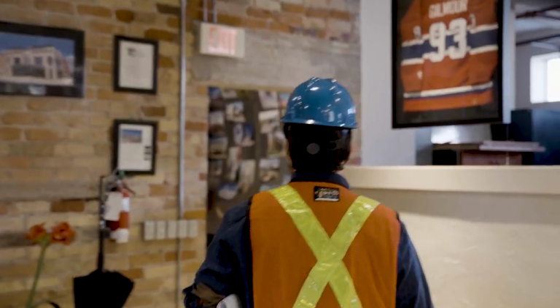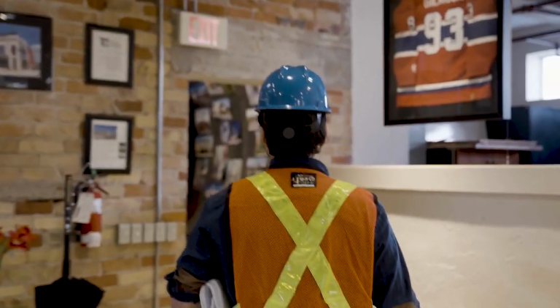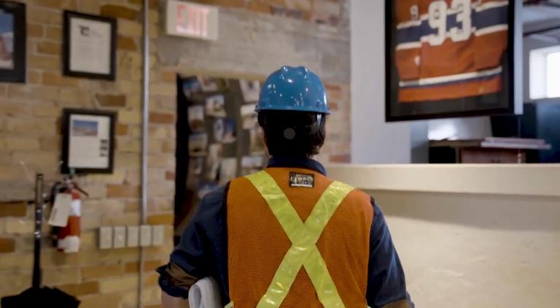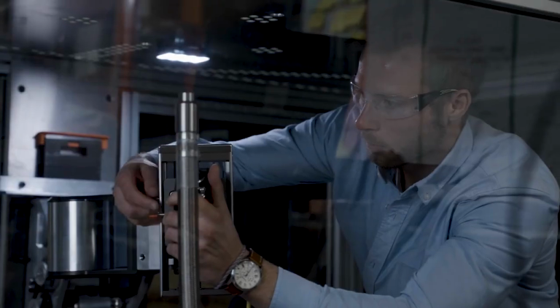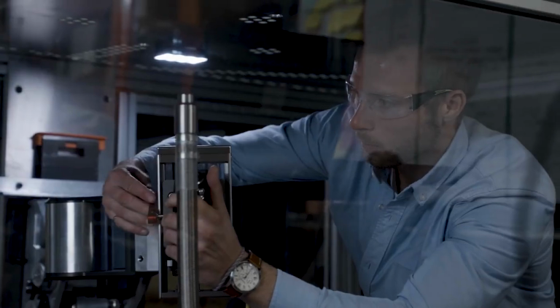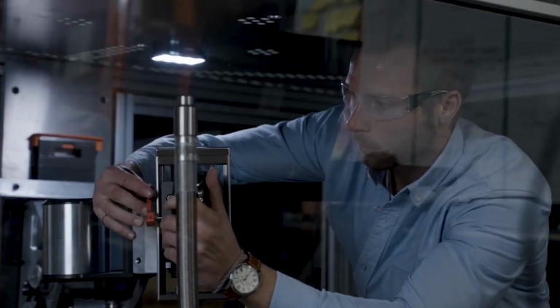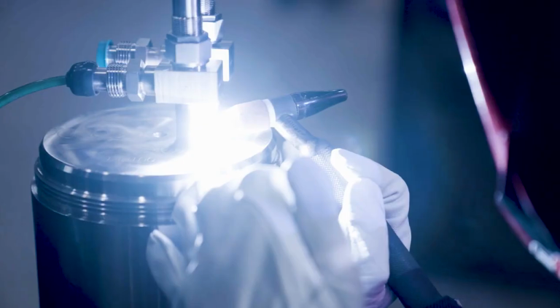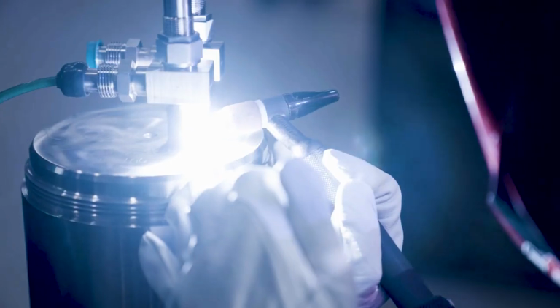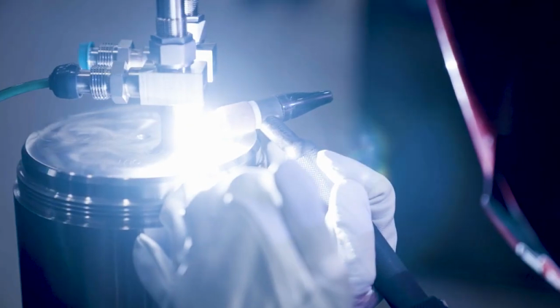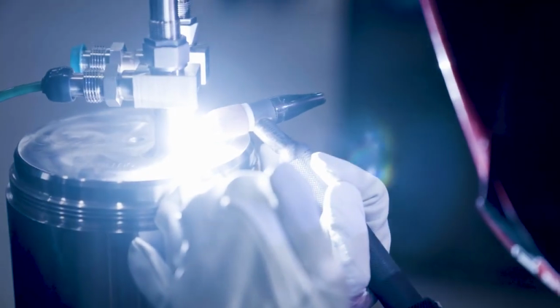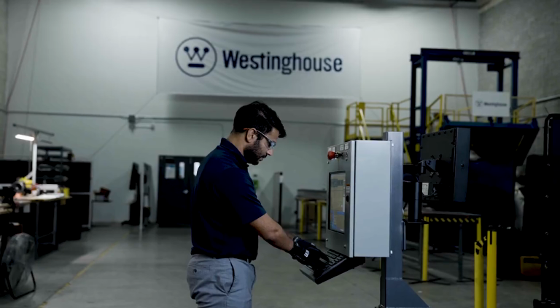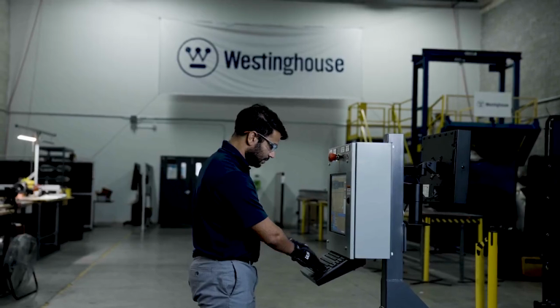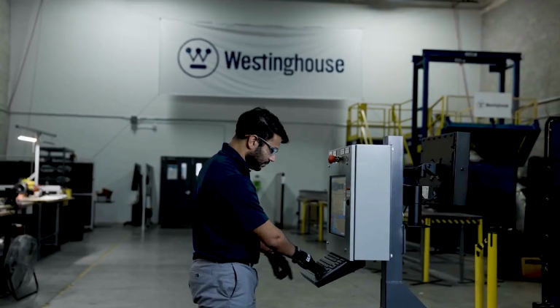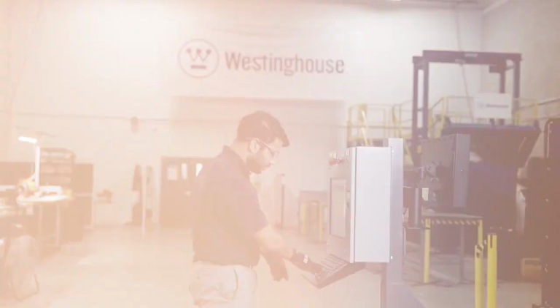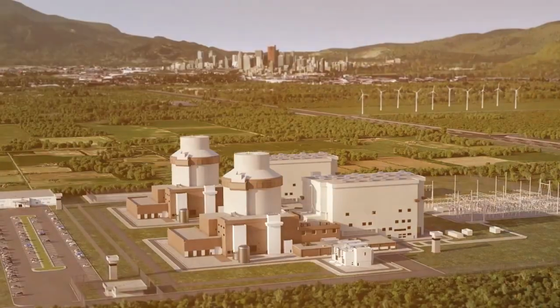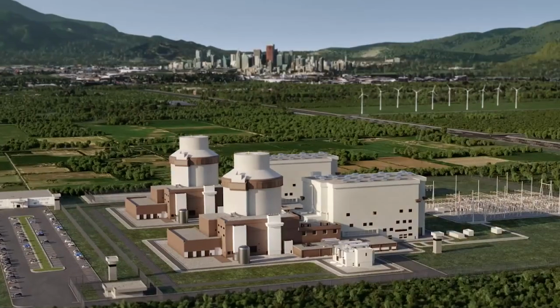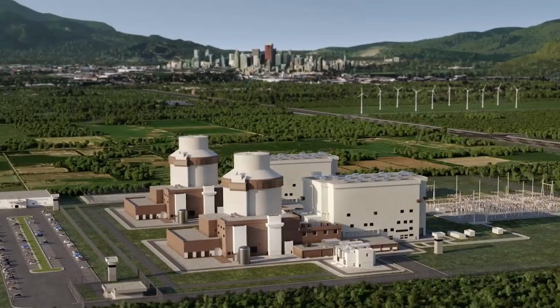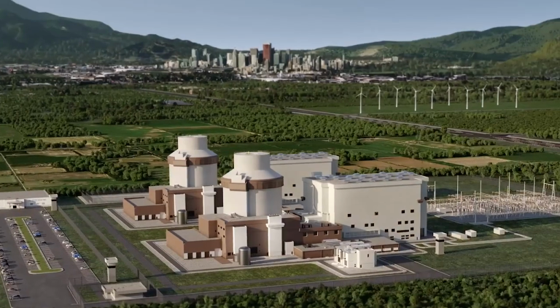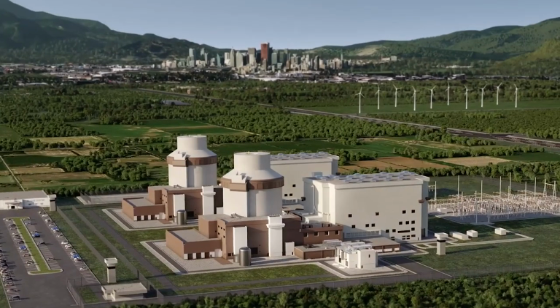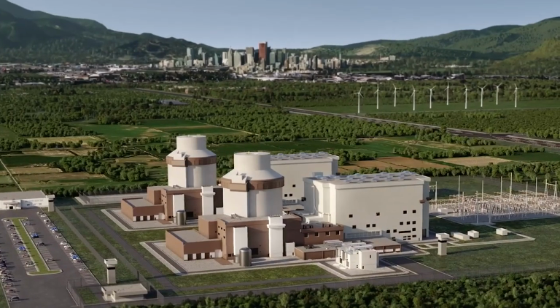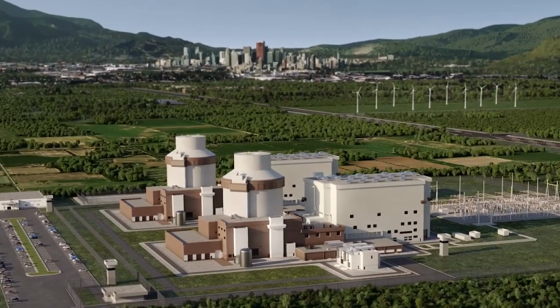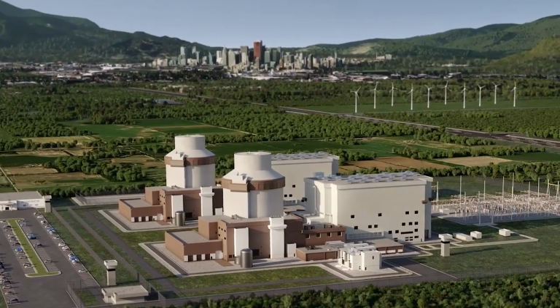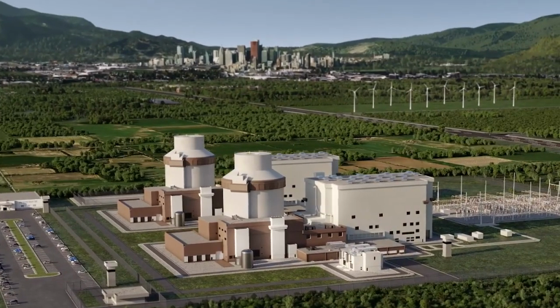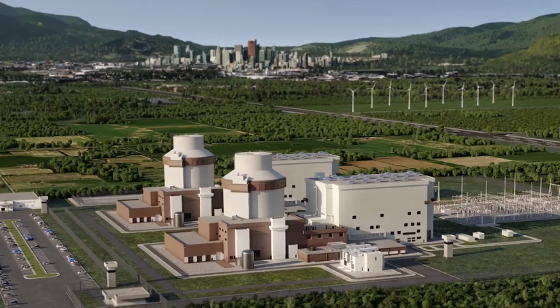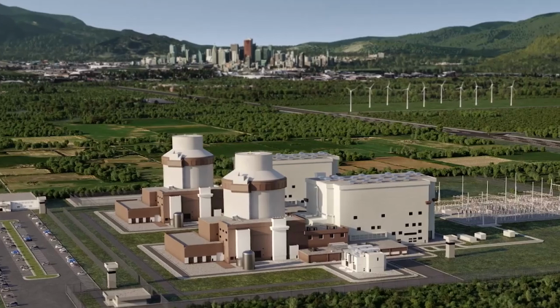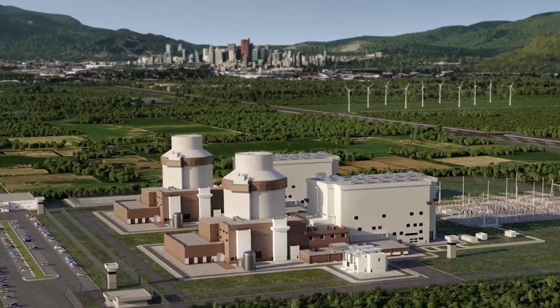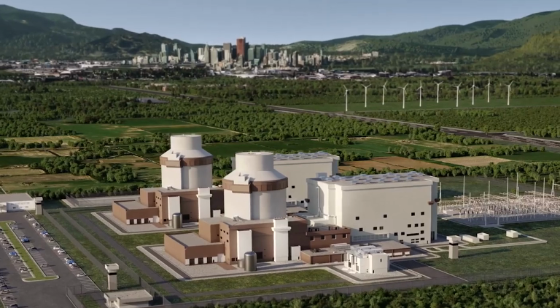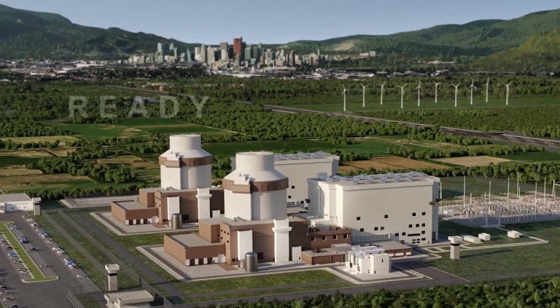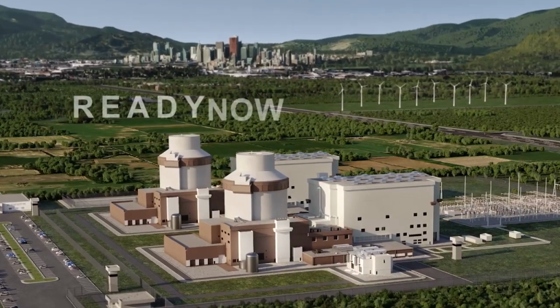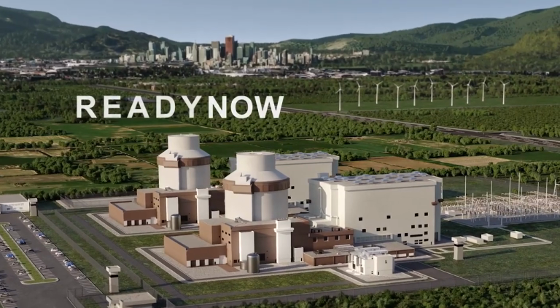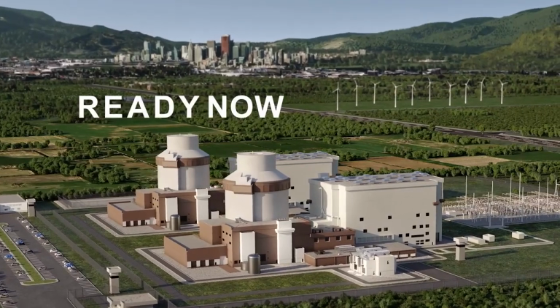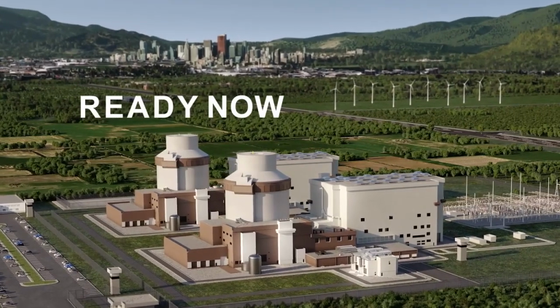The future of energy is here. Westinghouse's AP1000 reactor. Proven. Safe. Ready now.